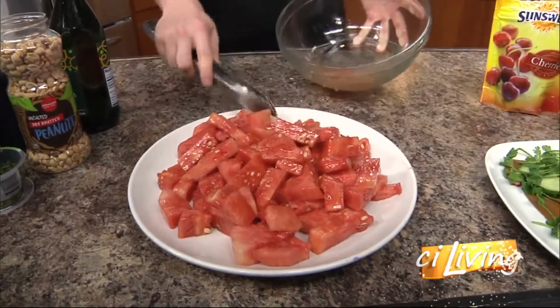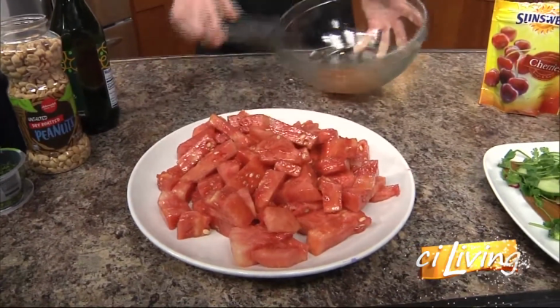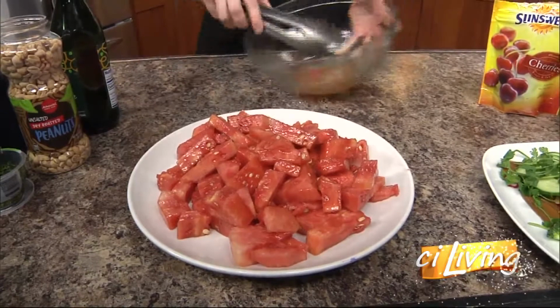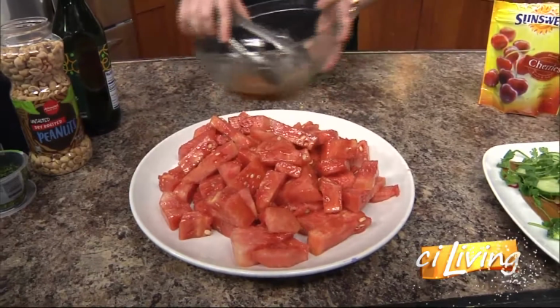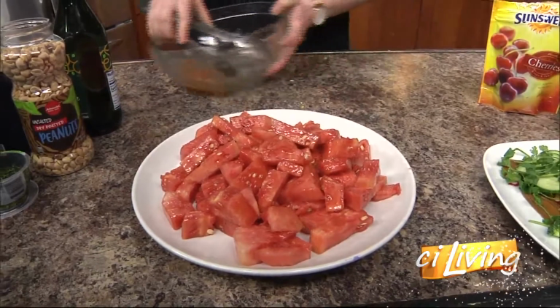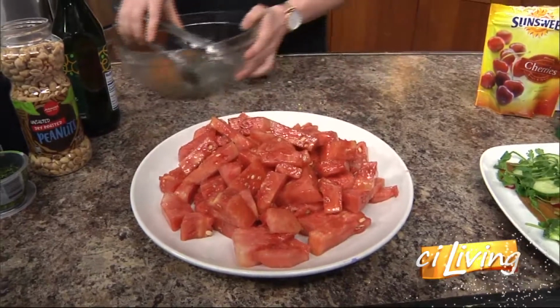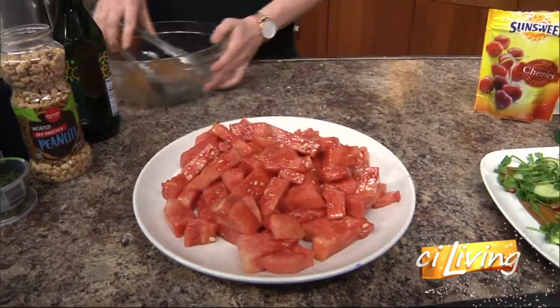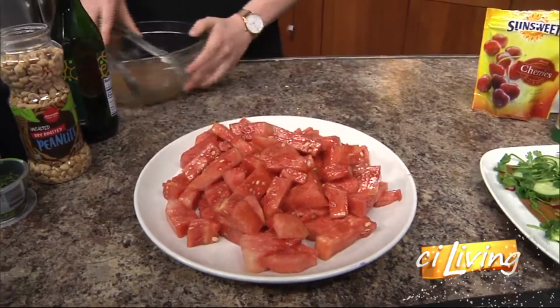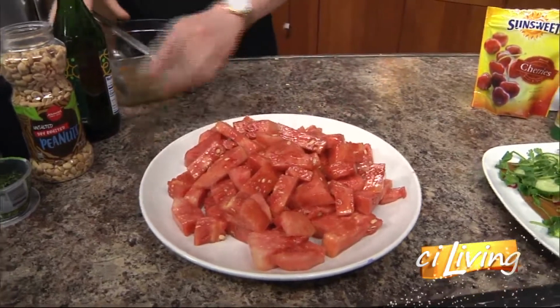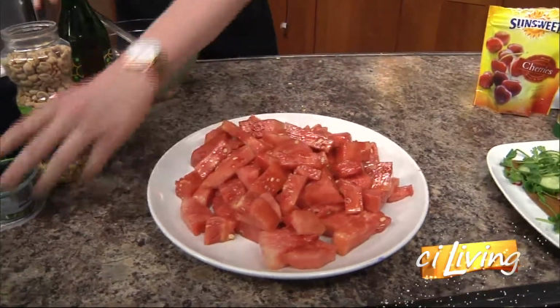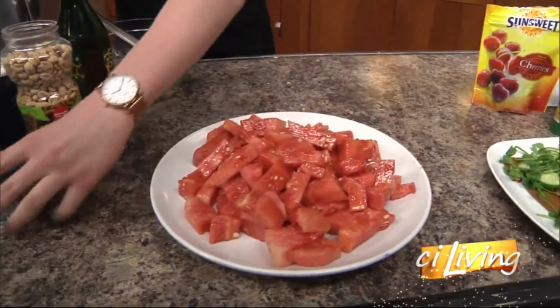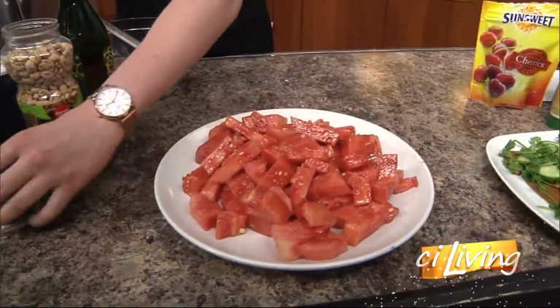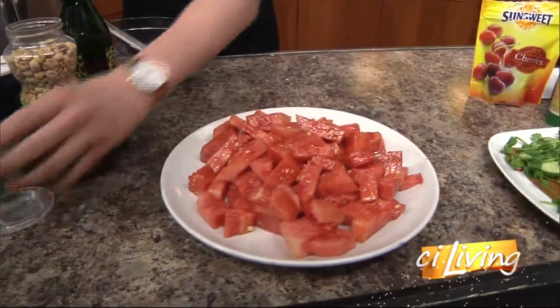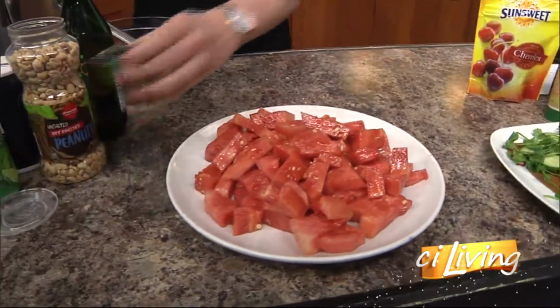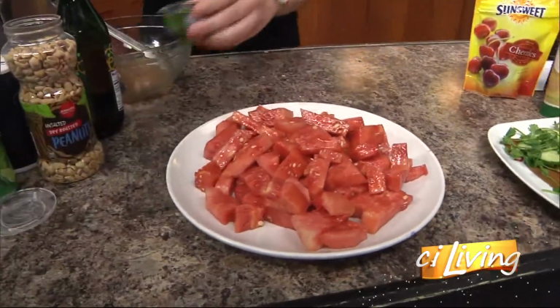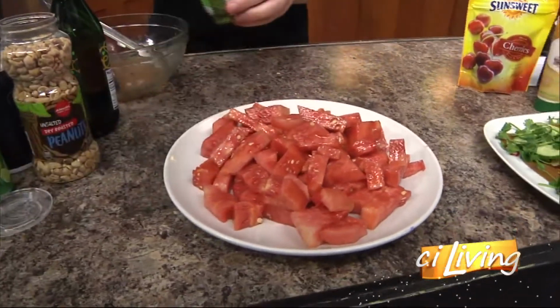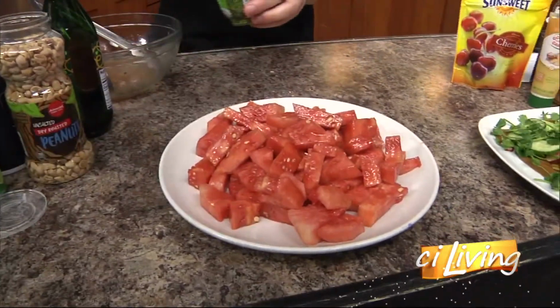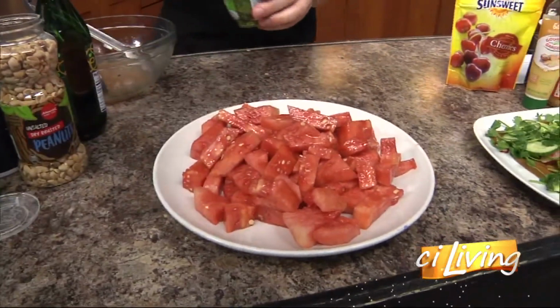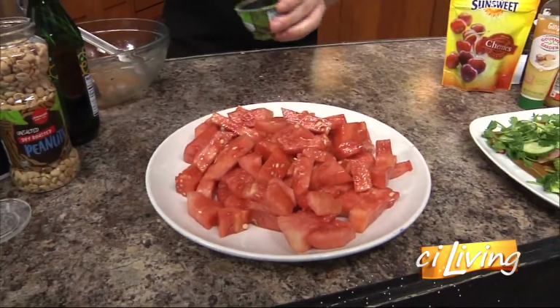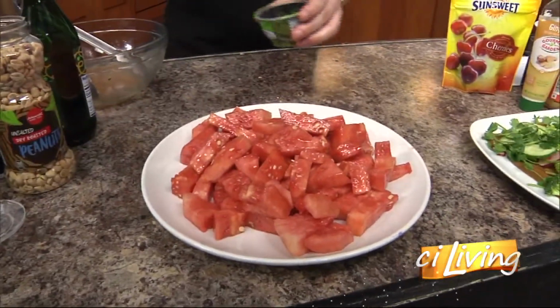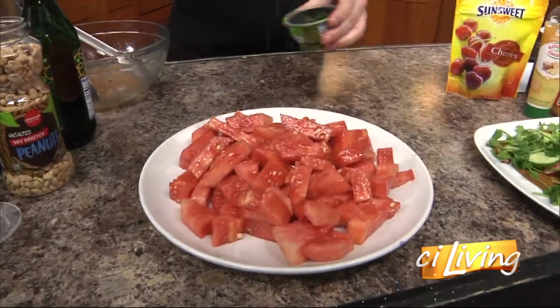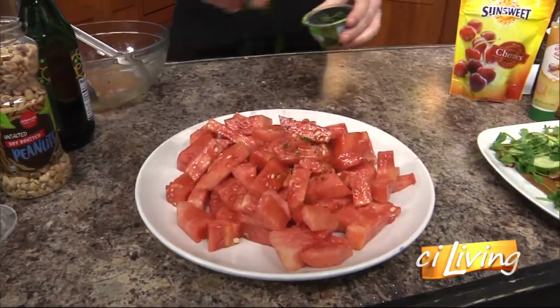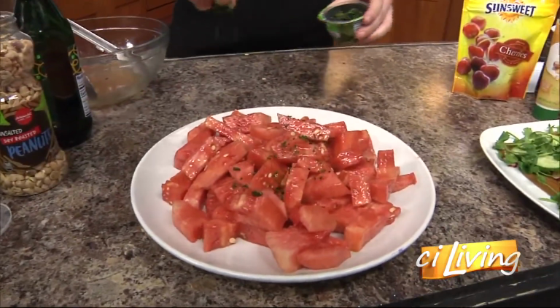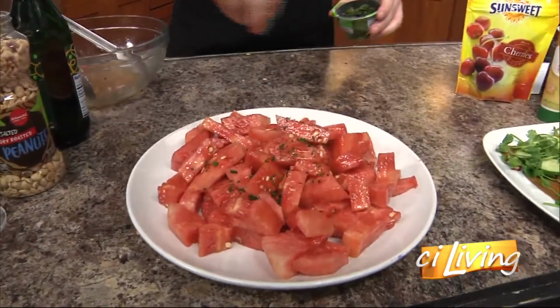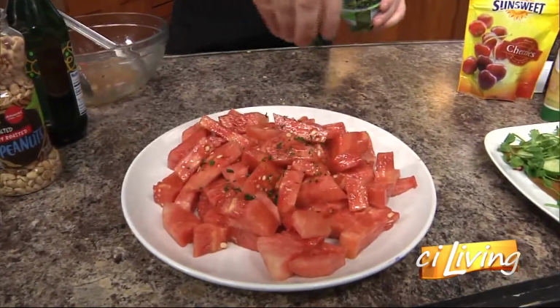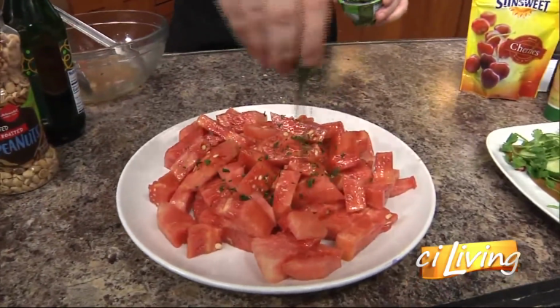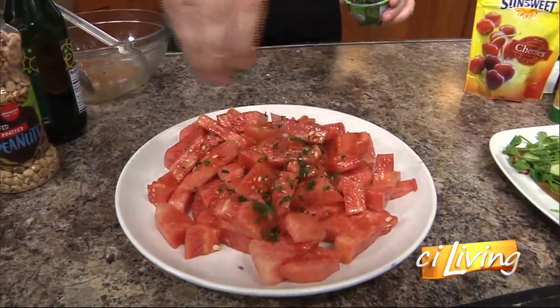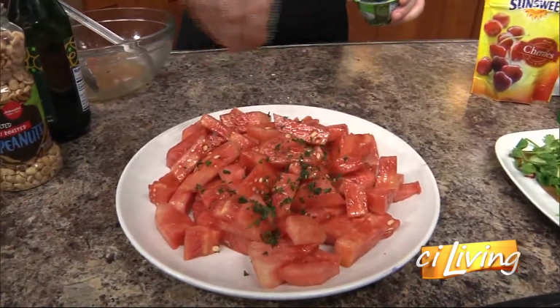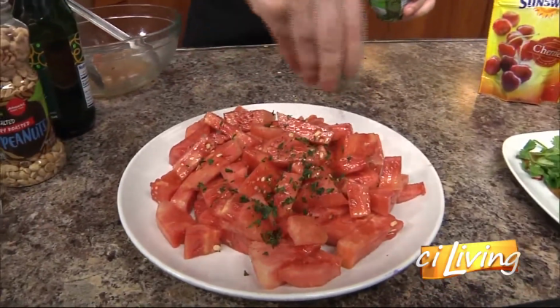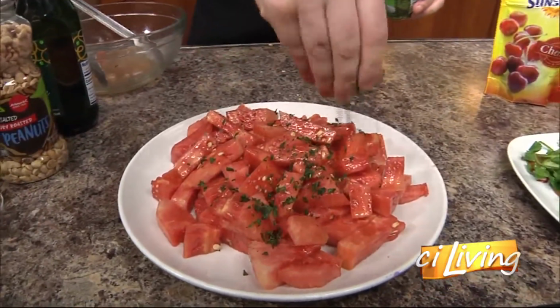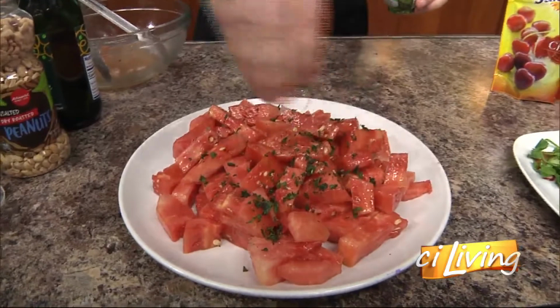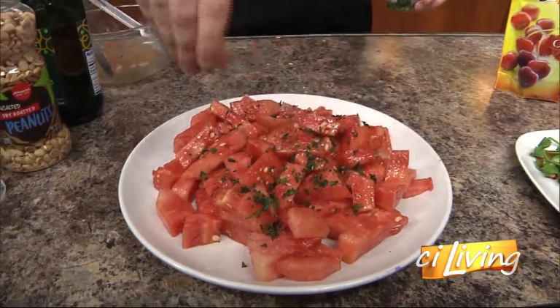And there we have our watermelon. Now we're going to put a little basil on it as a topping.